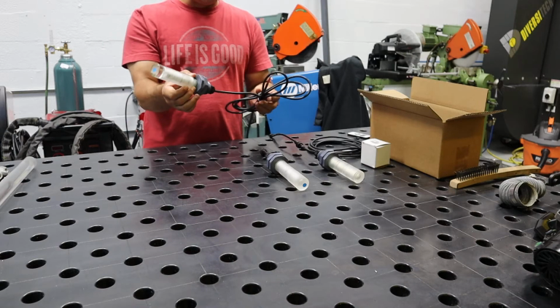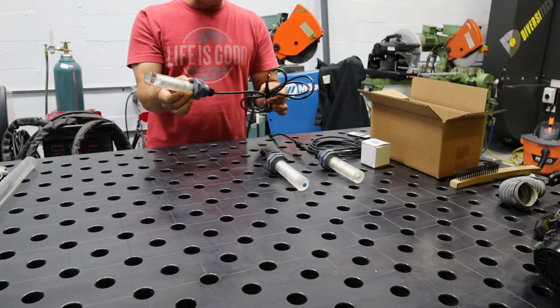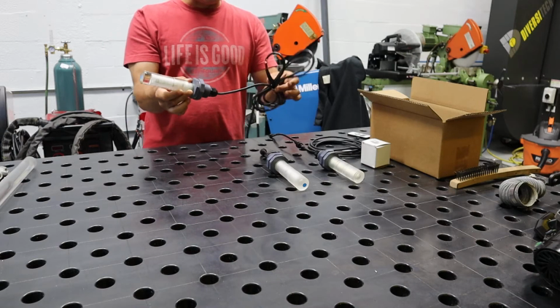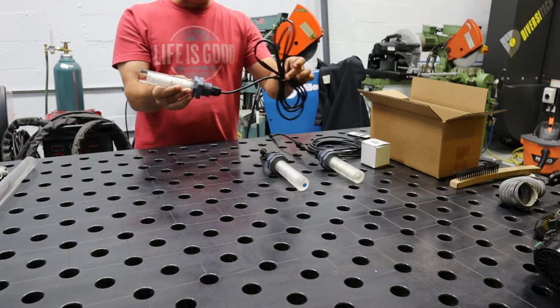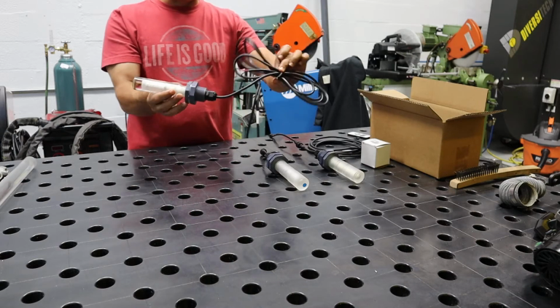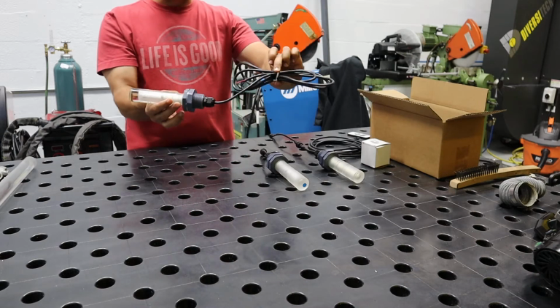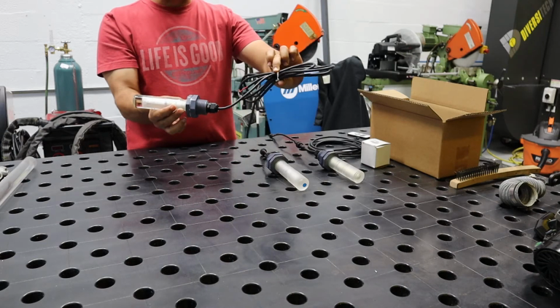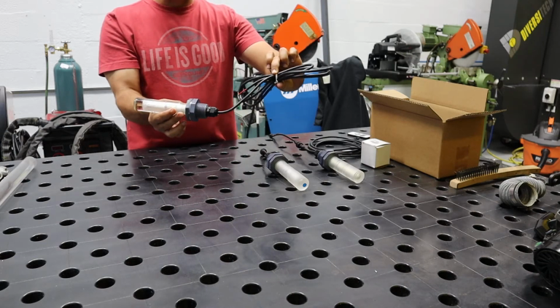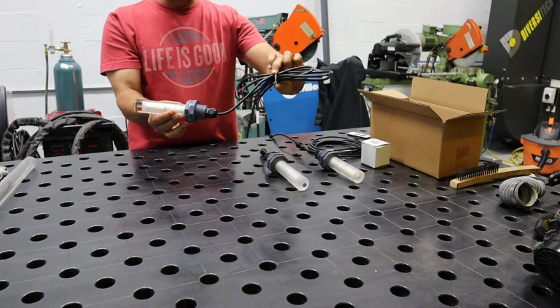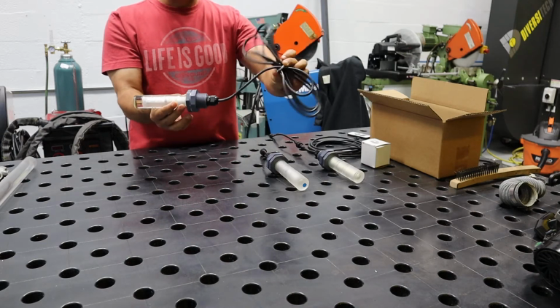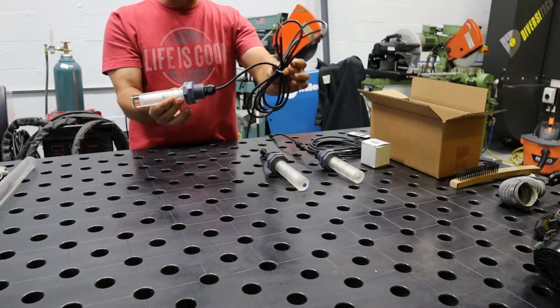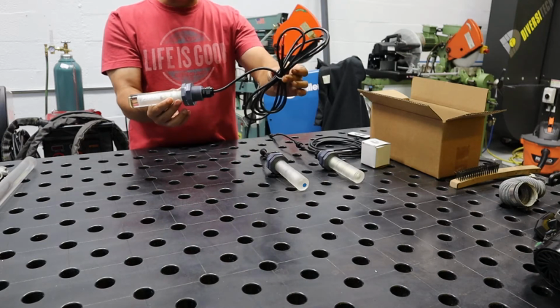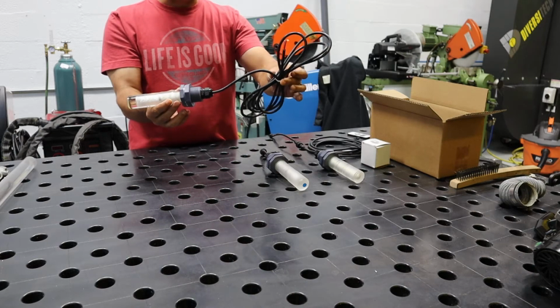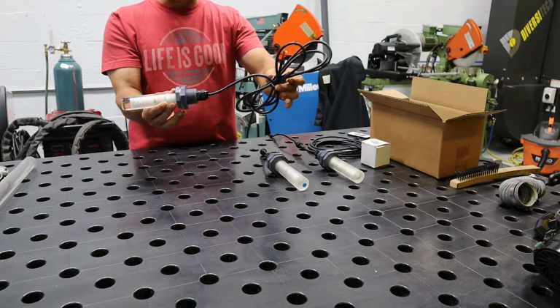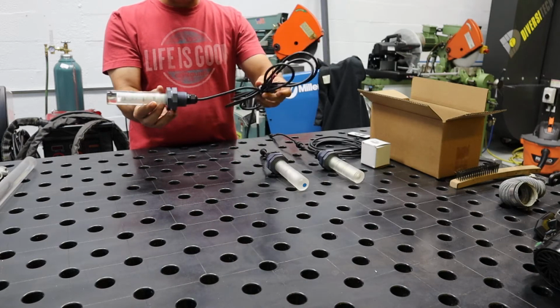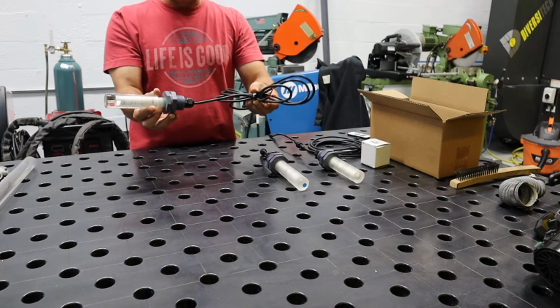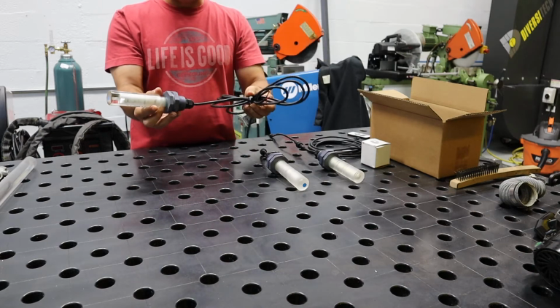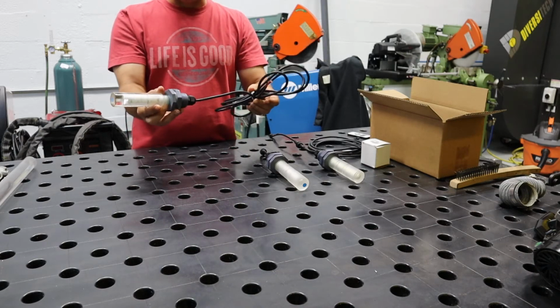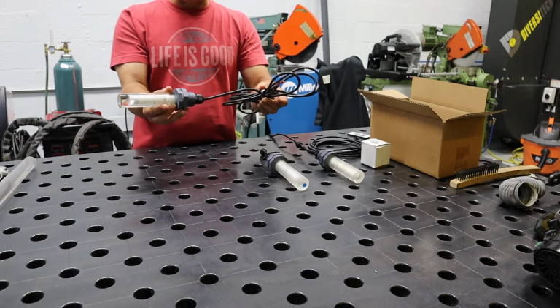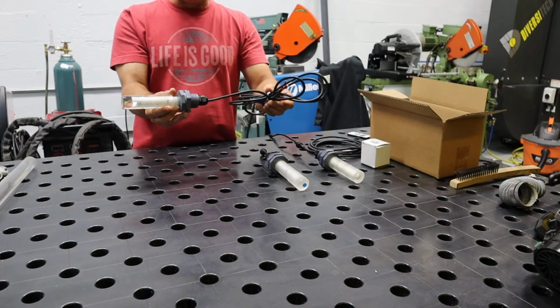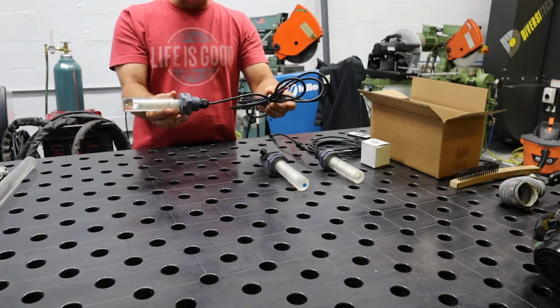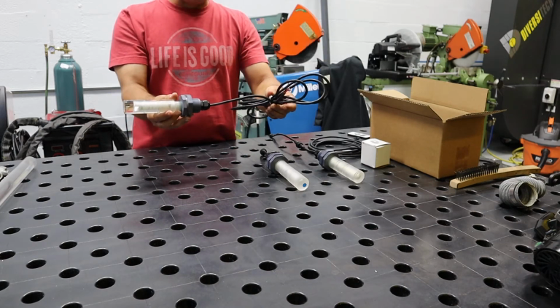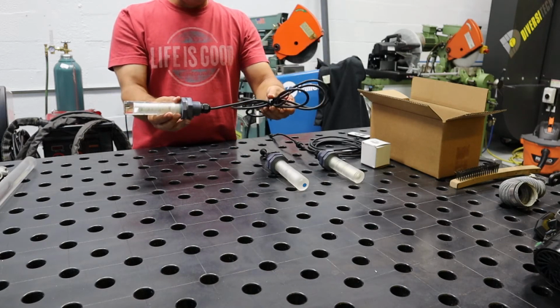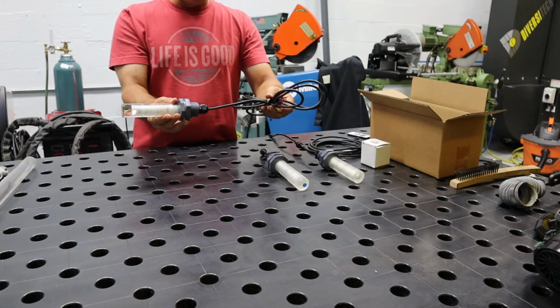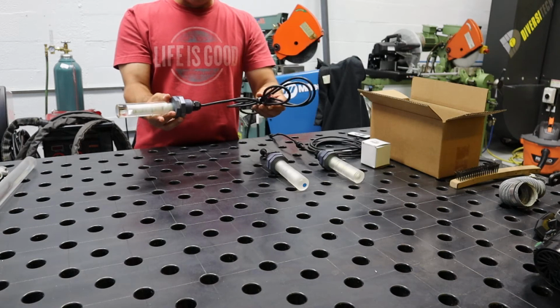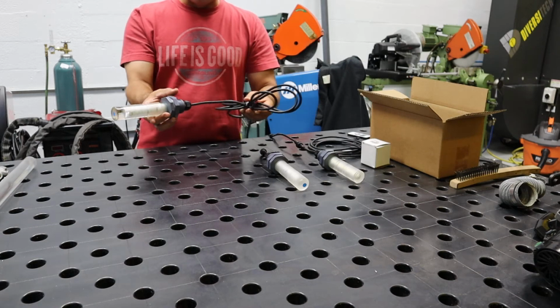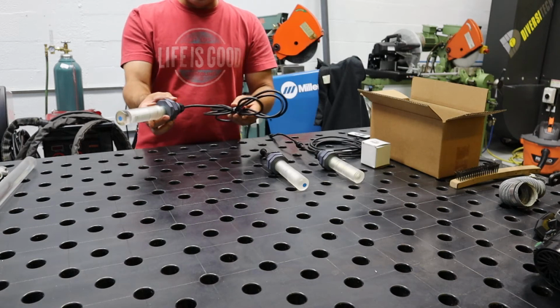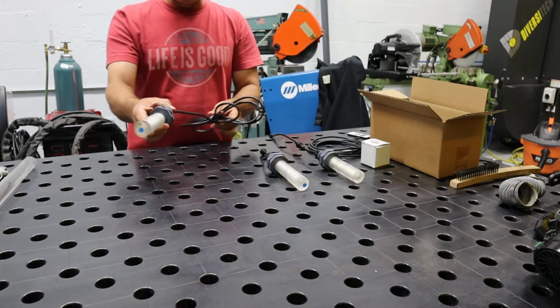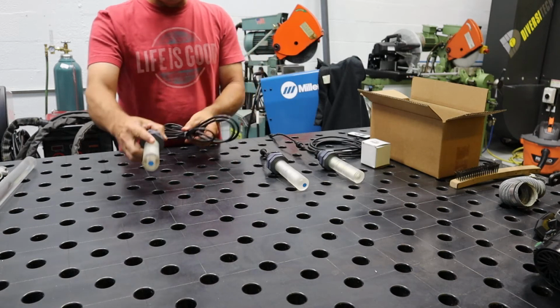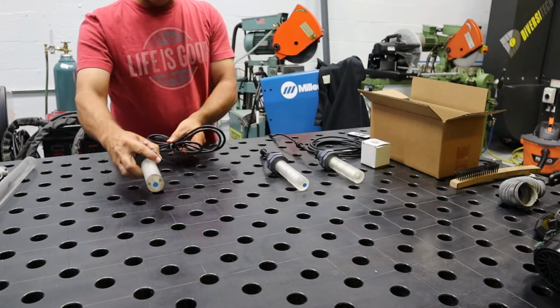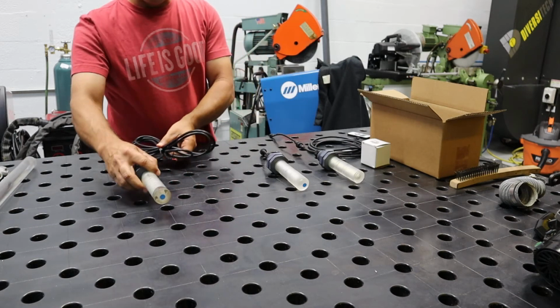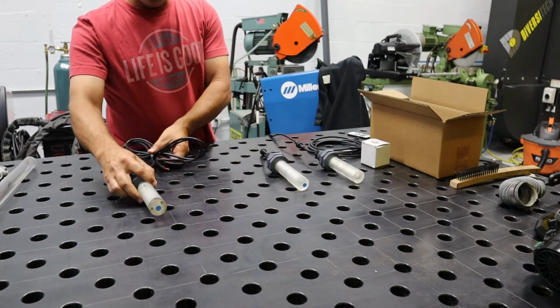This is our straight cord model — eight-foot cord. It's connected to a battery or running lights of your truck or trailer.